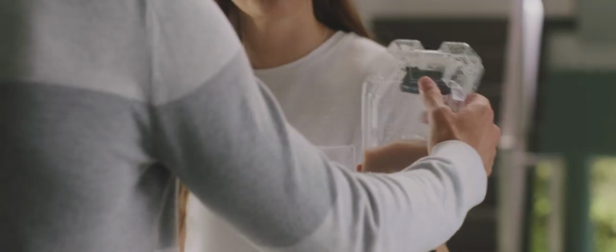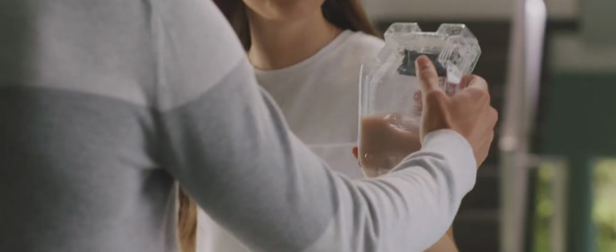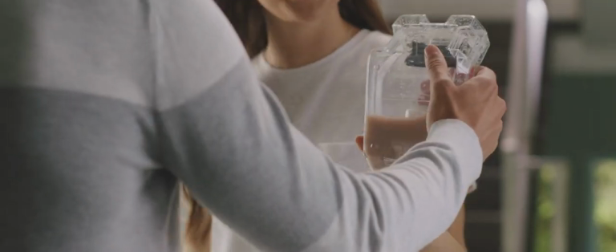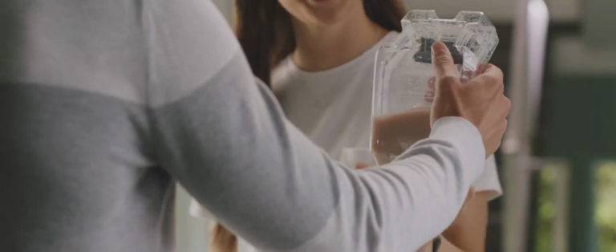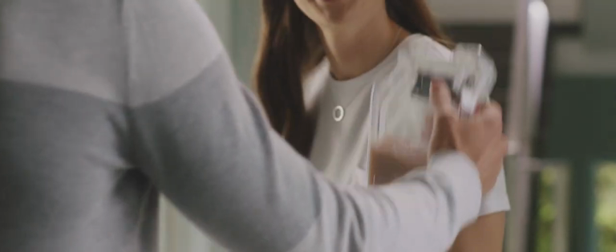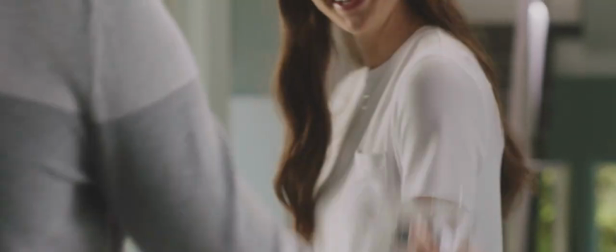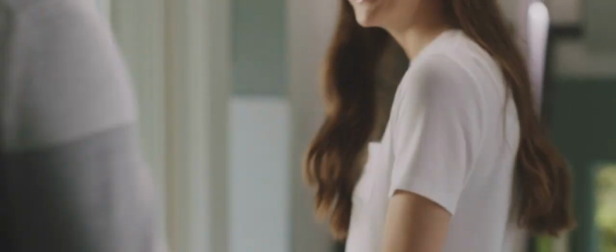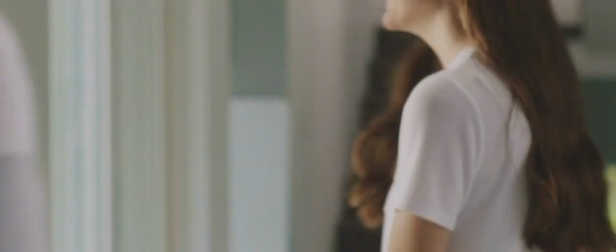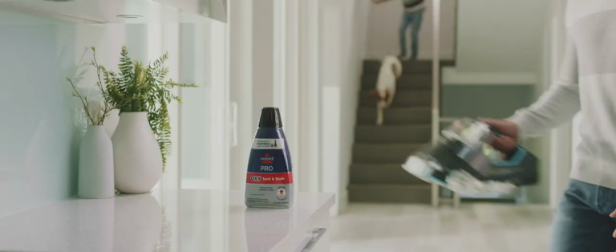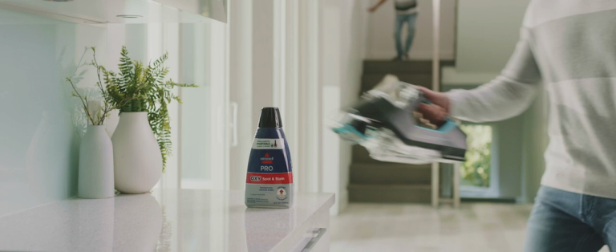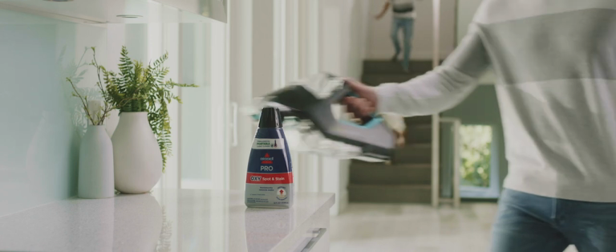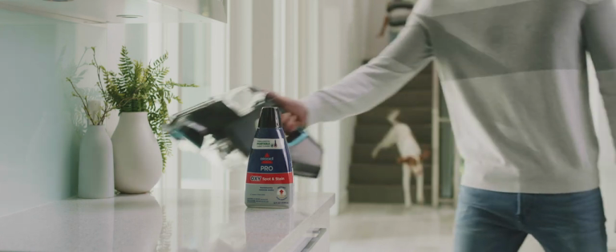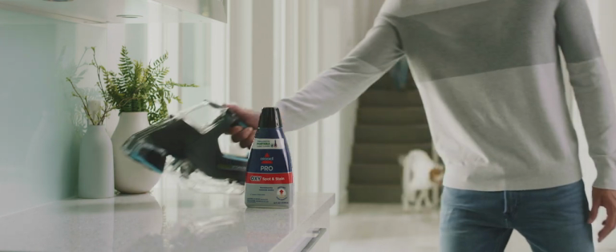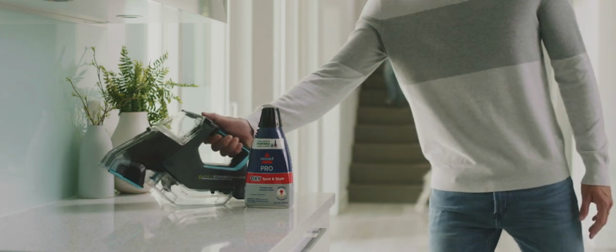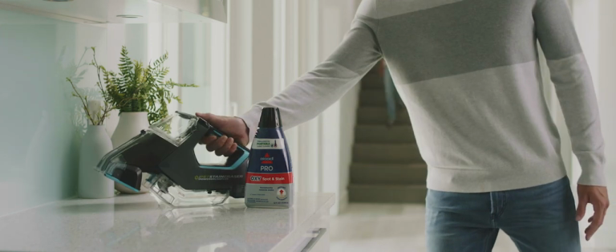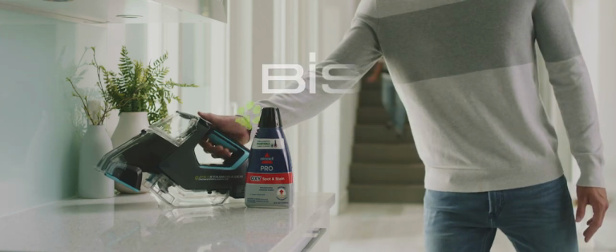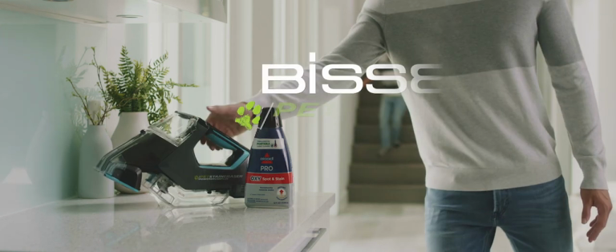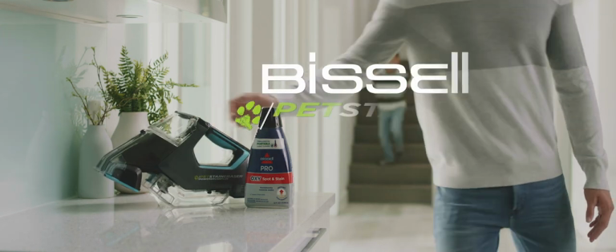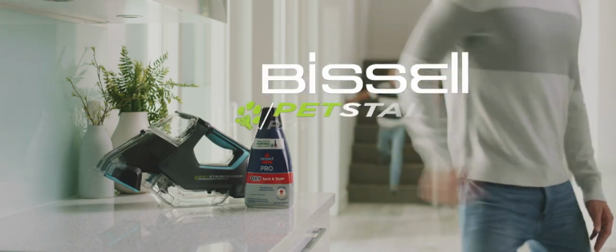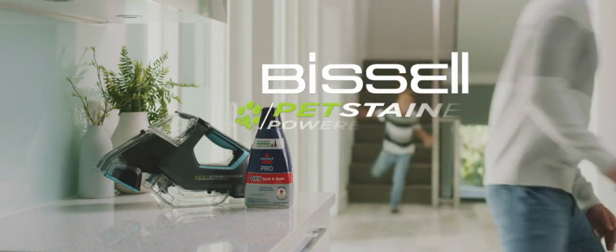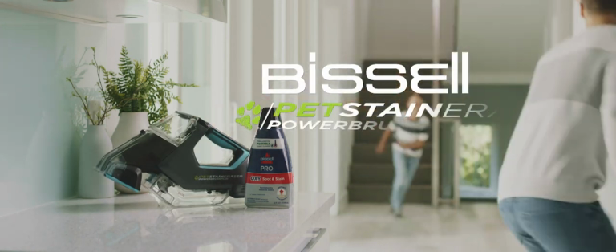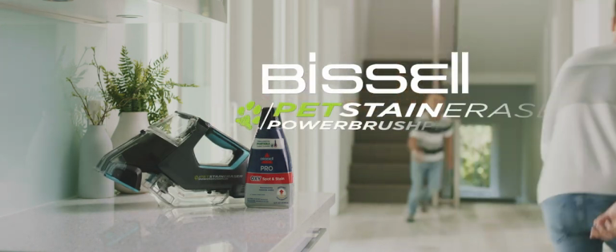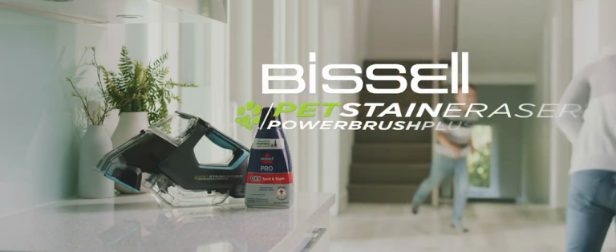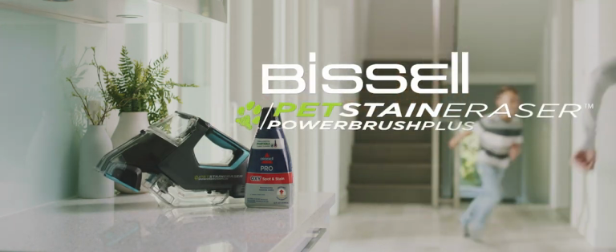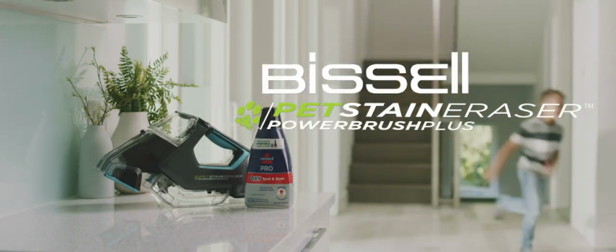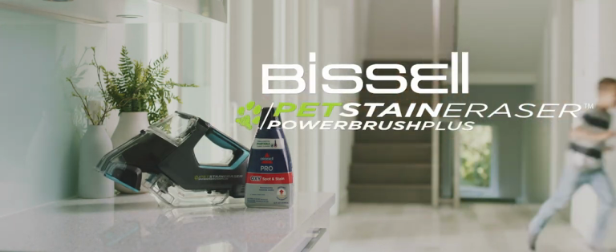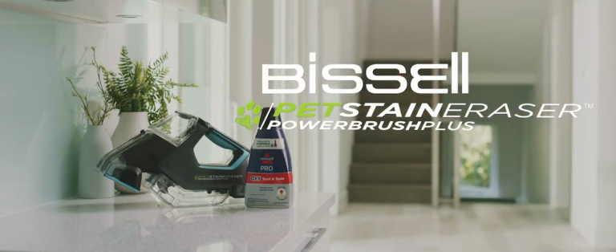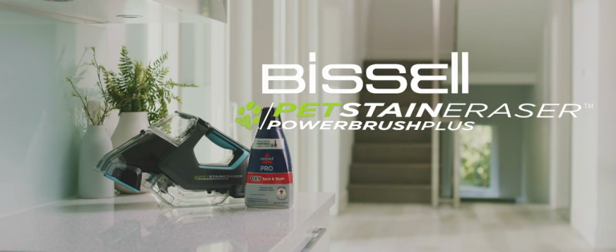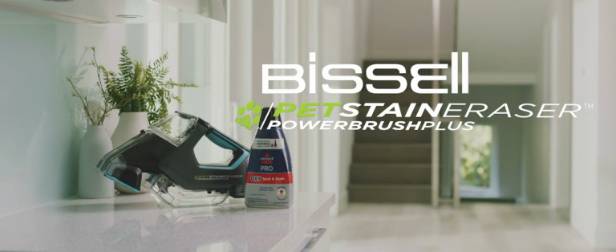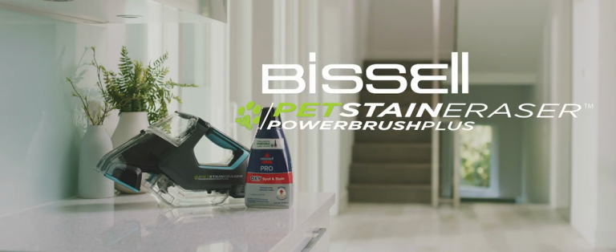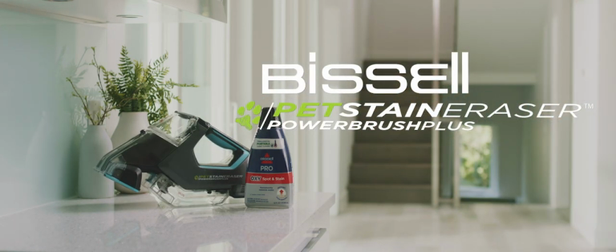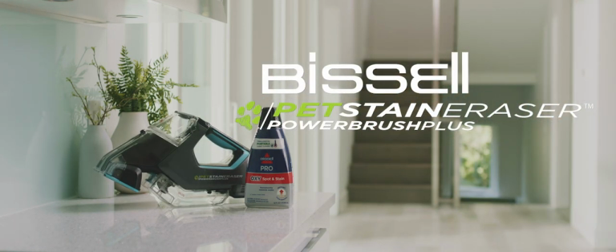Whatever stage of pet parenthood you're in, Bissell helps you live in the moment, not the mess.